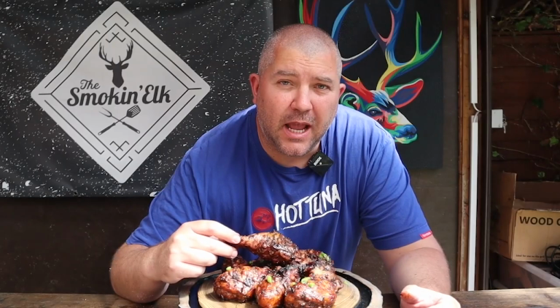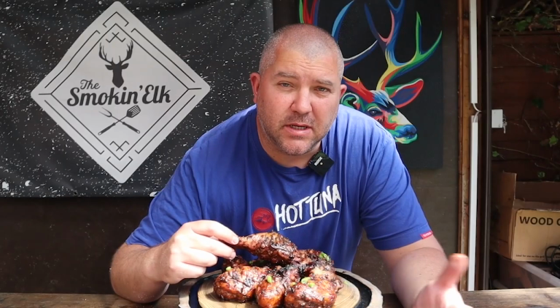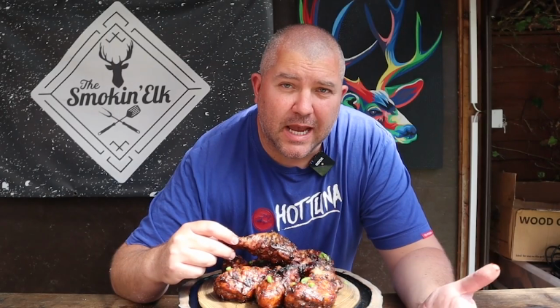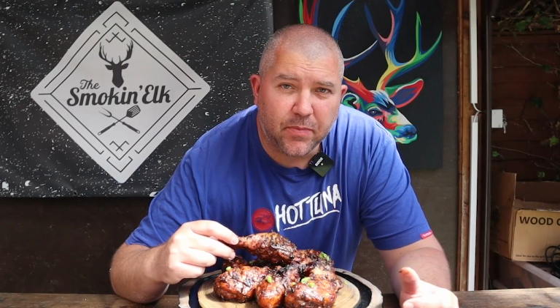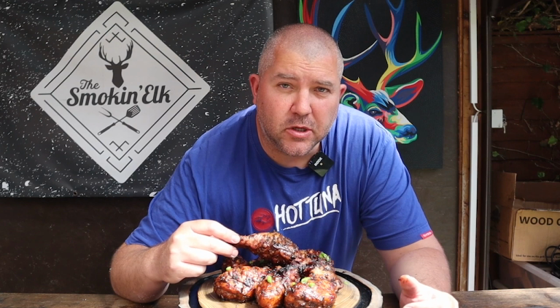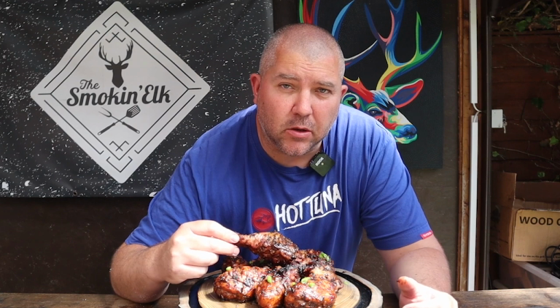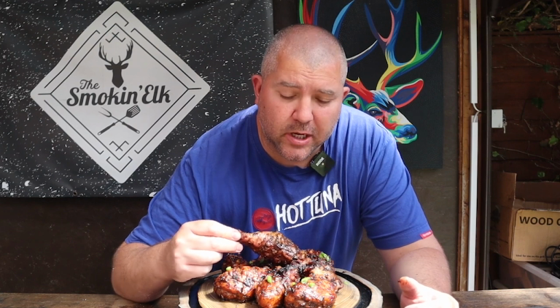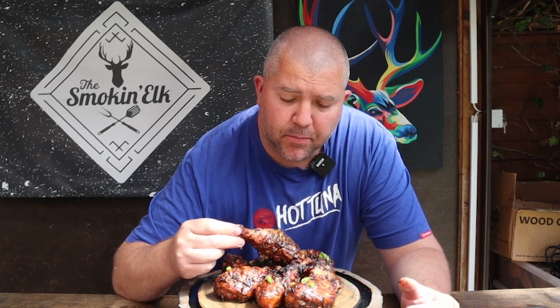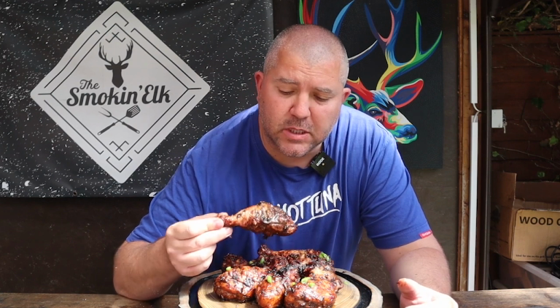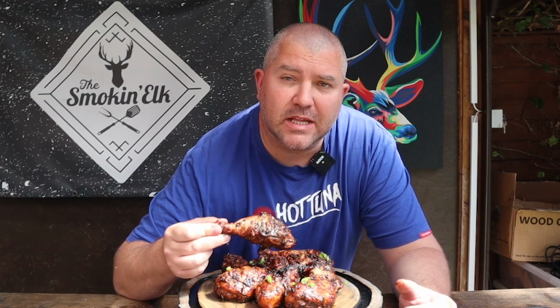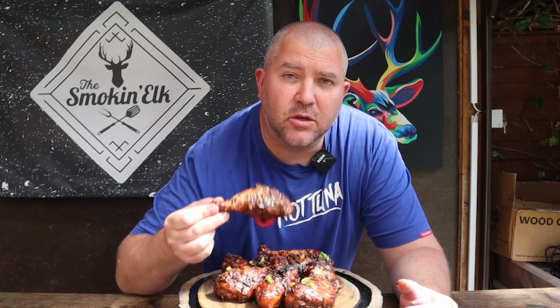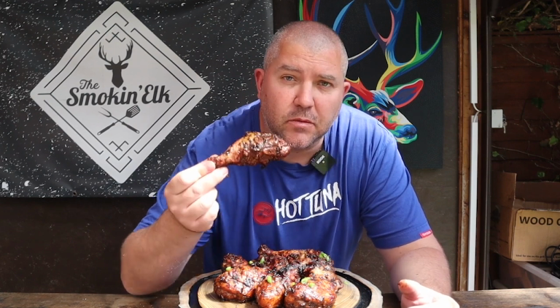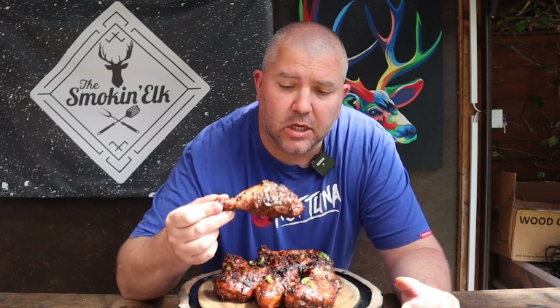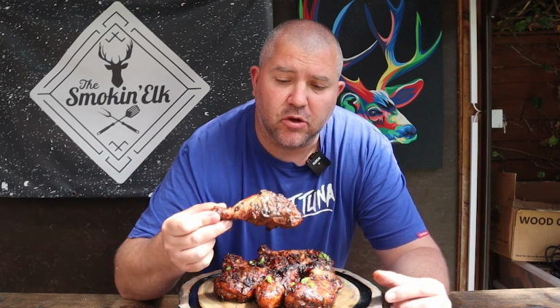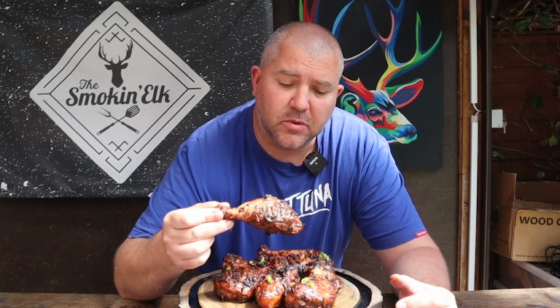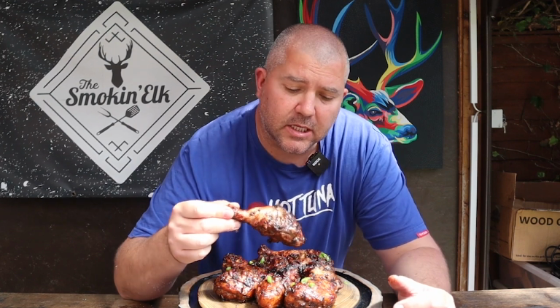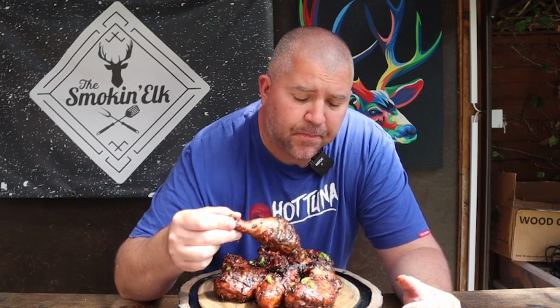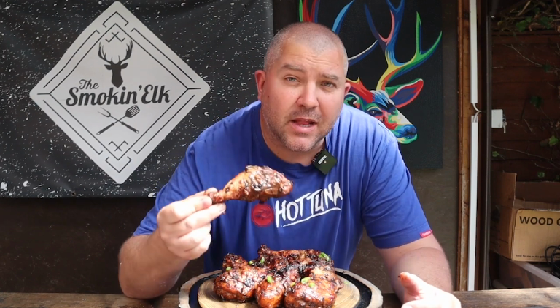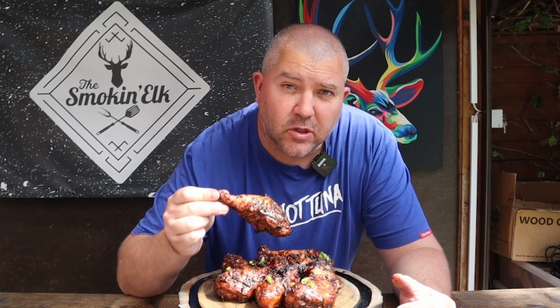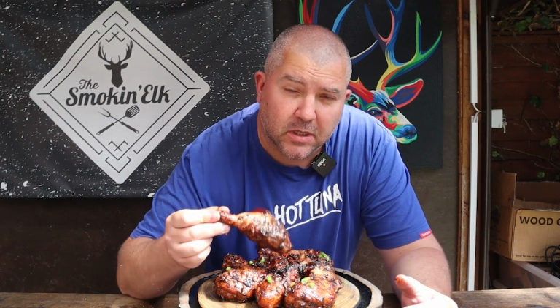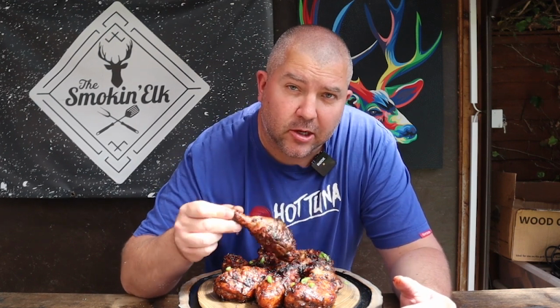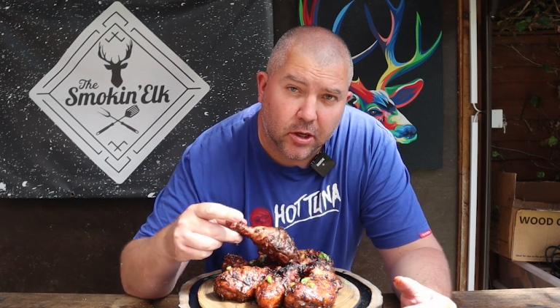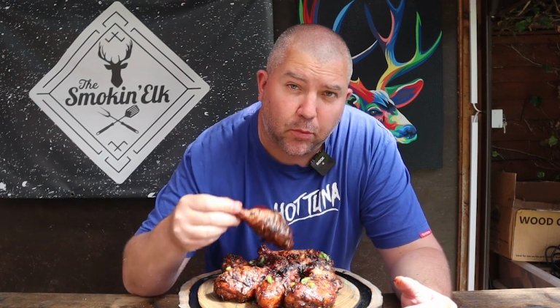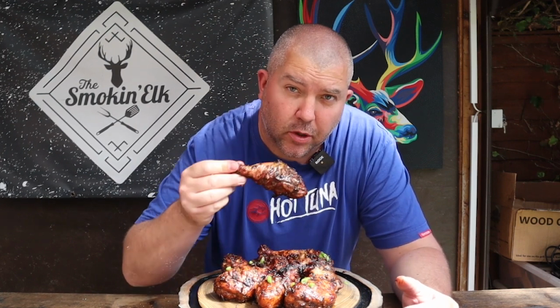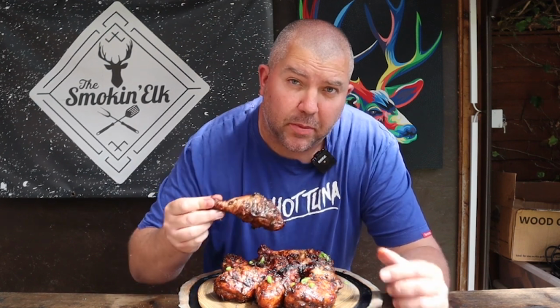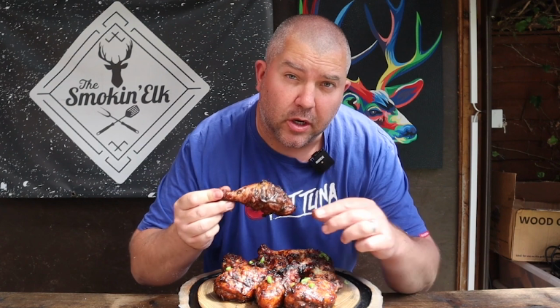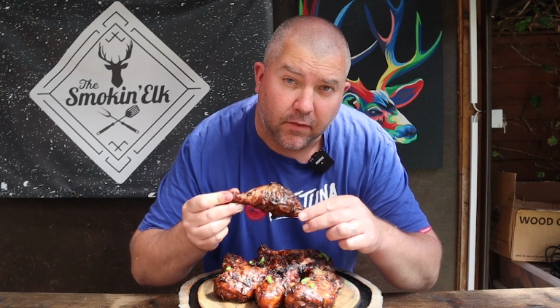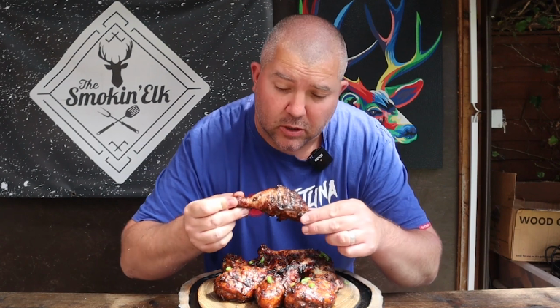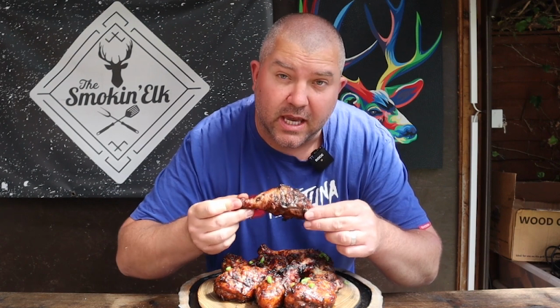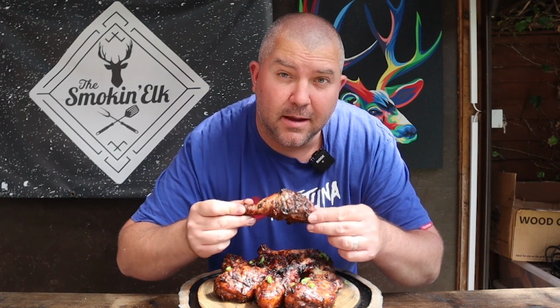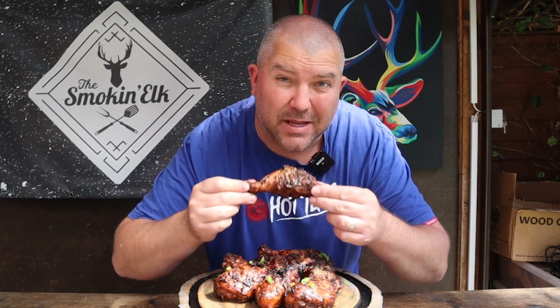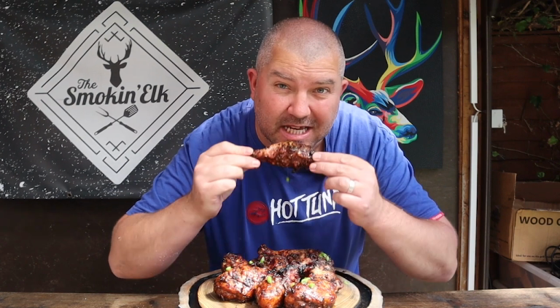How easy was that? Two-zone cooking put into practice with some jerk chicken drumsticks. Now it's time to take a look at some of what you lot have been cooking over the last week. Happy days.